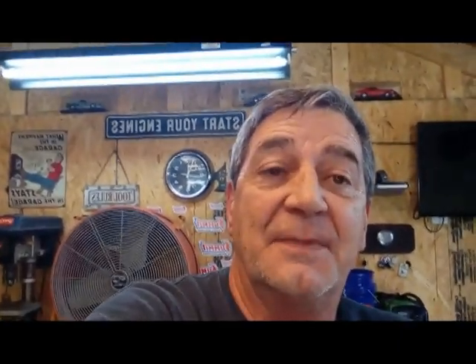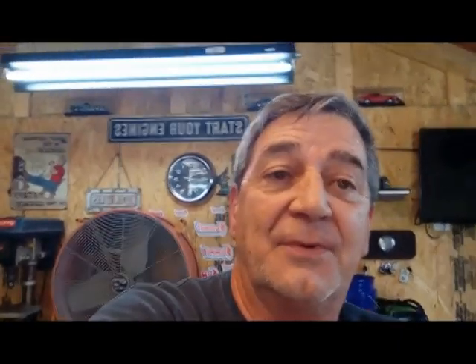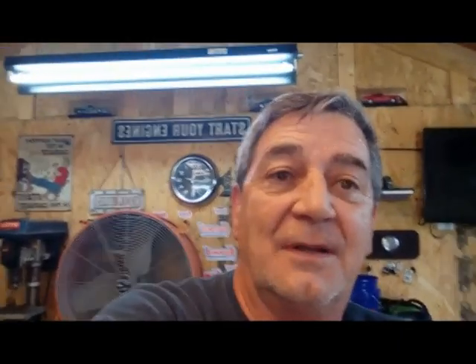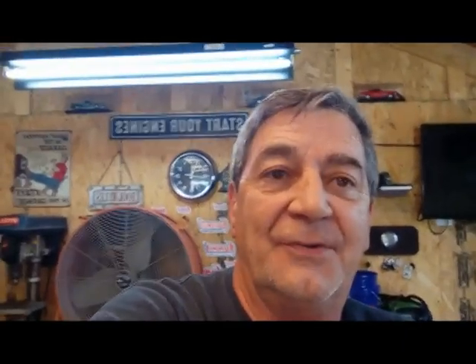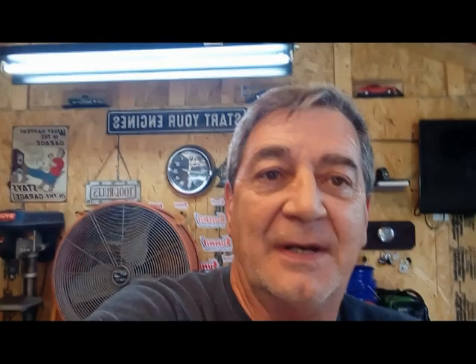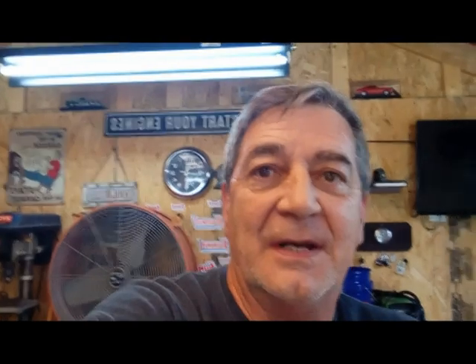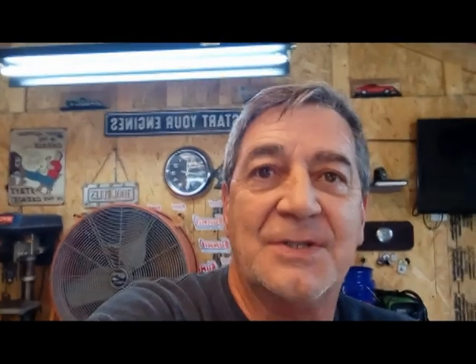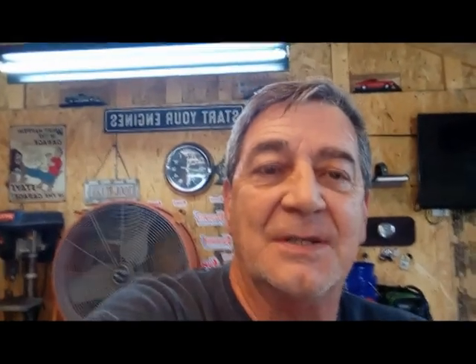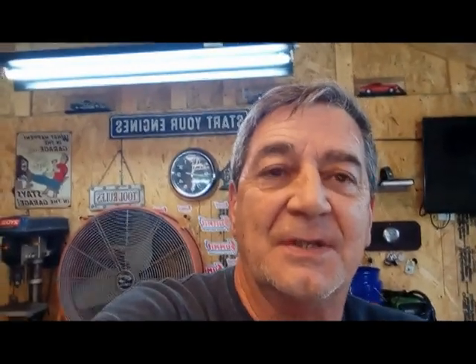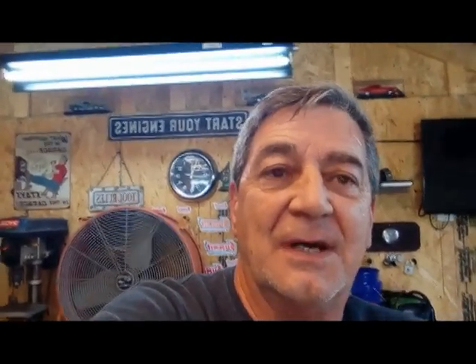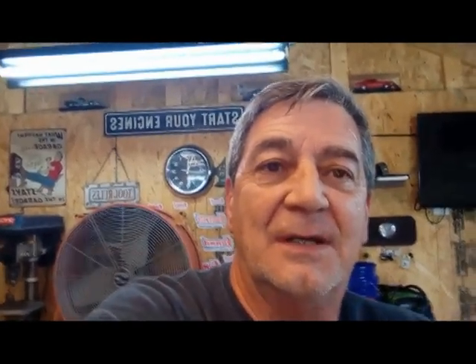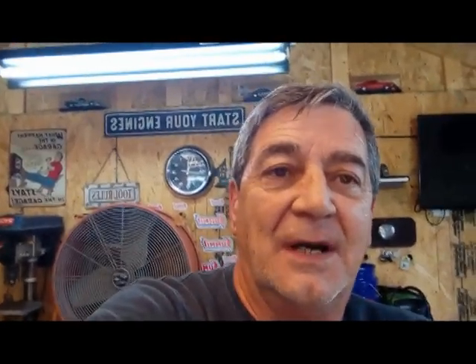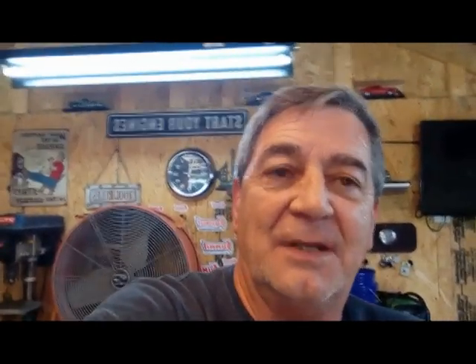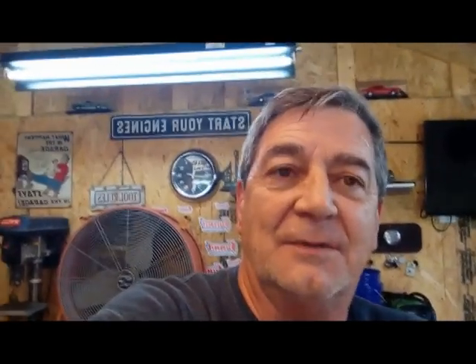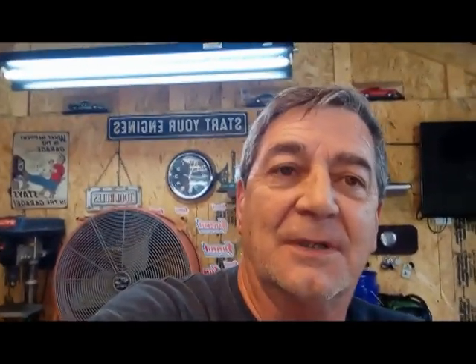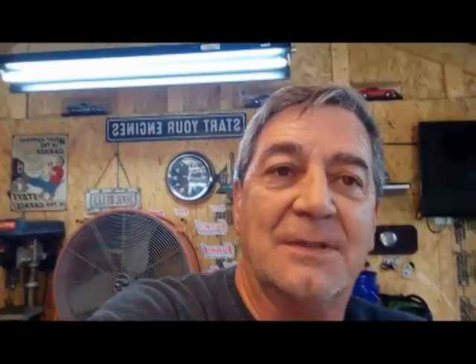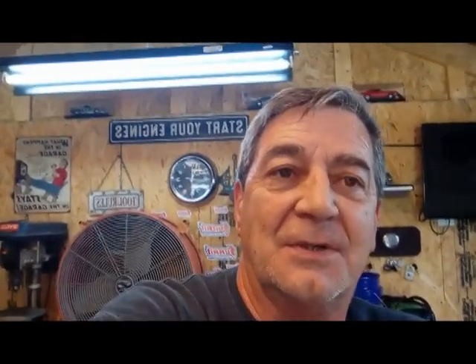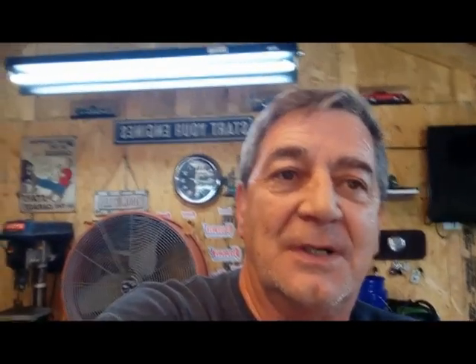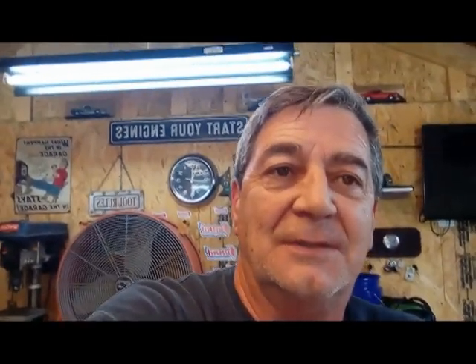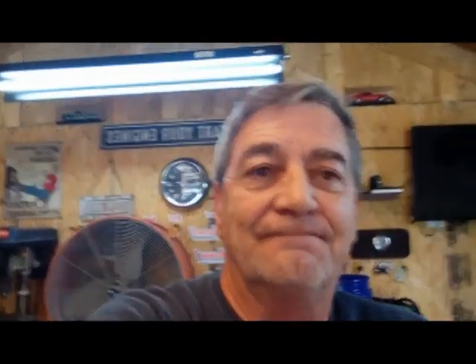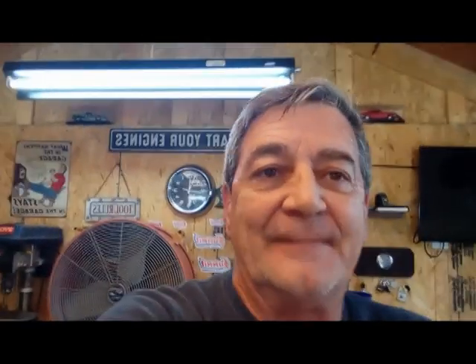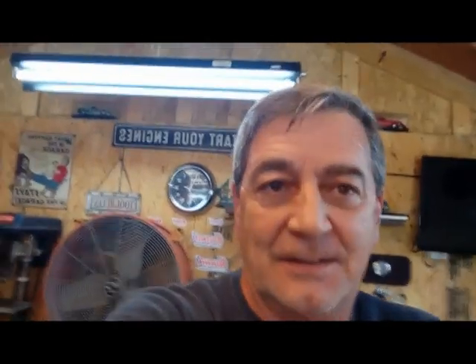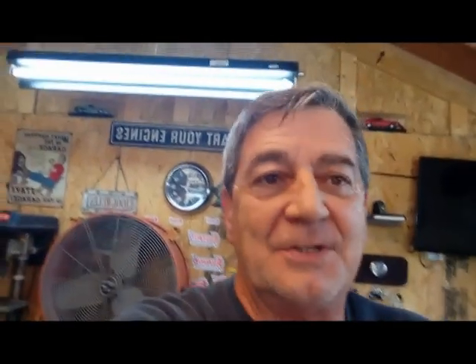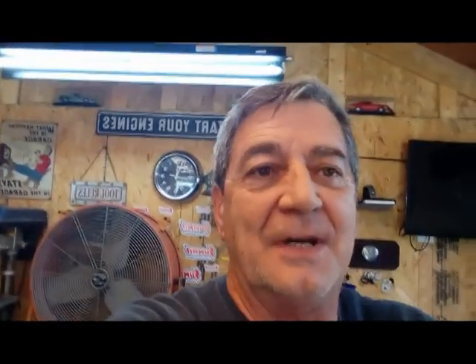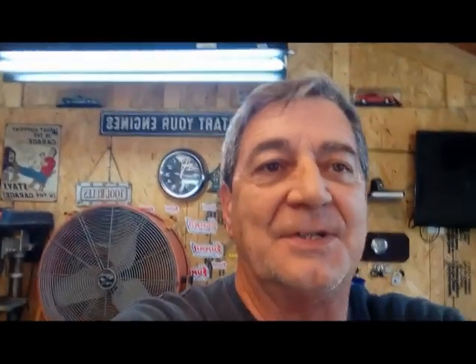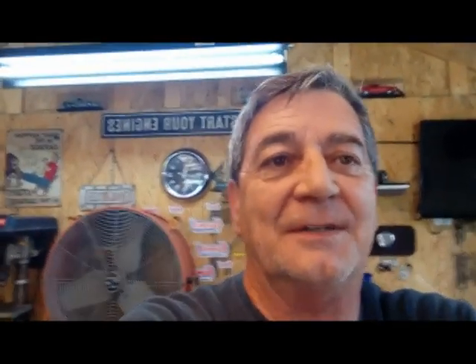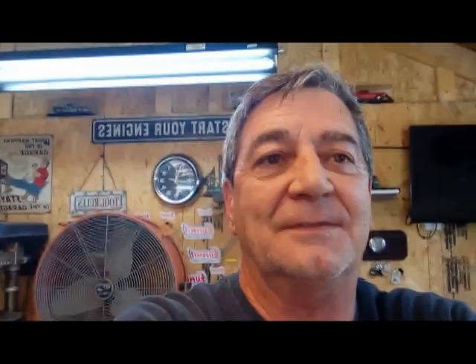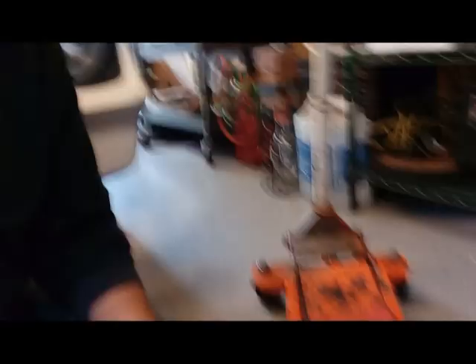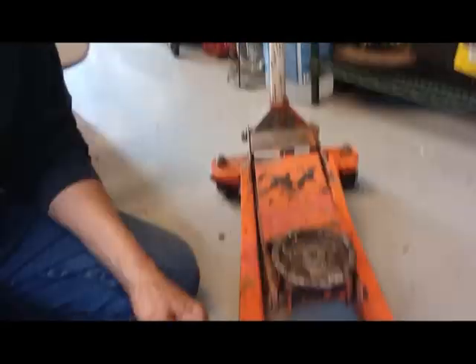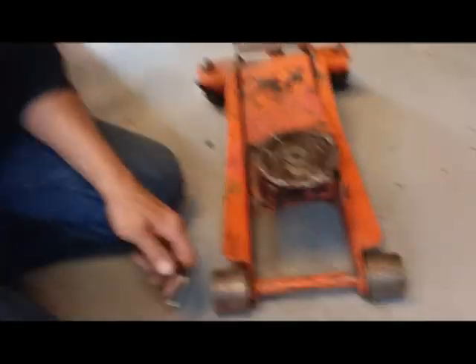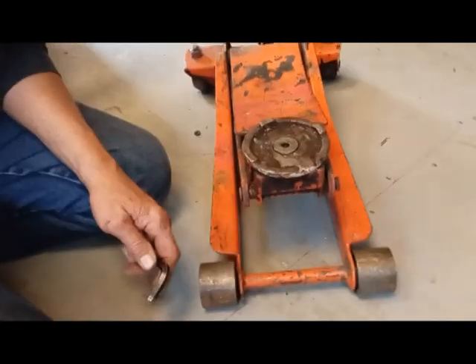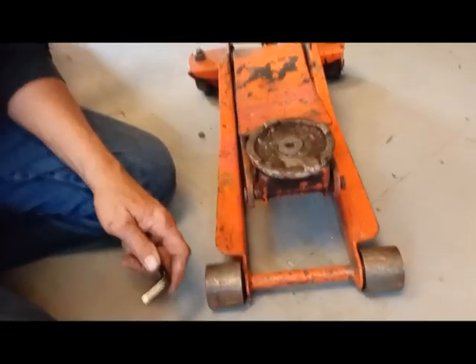So what I'm gonna do is show you how I made my own transmission jack, and it only cost me three dollars and ninety-nine cents. I believe it'll work, so let me show you how it's done.